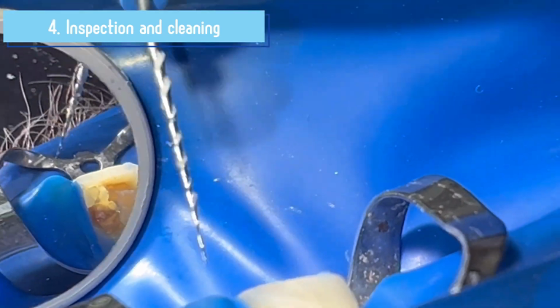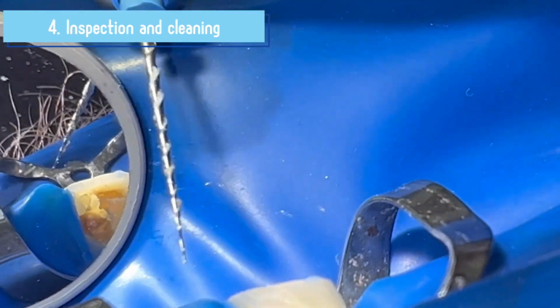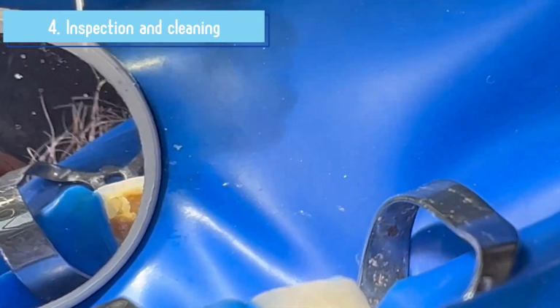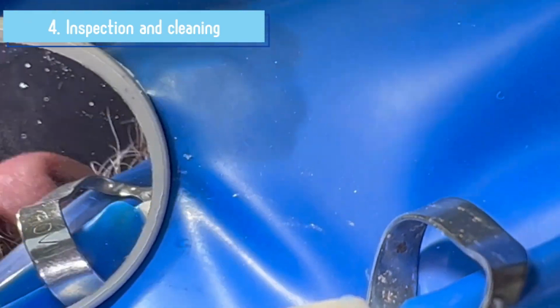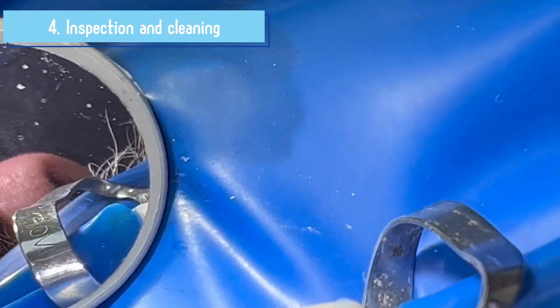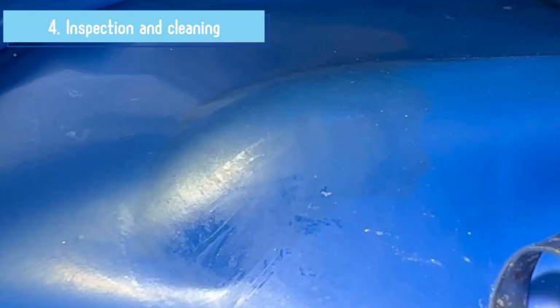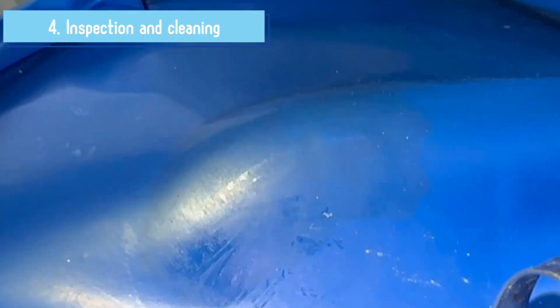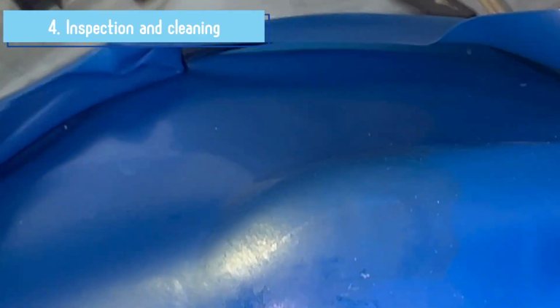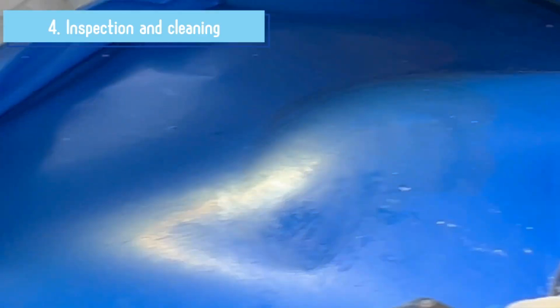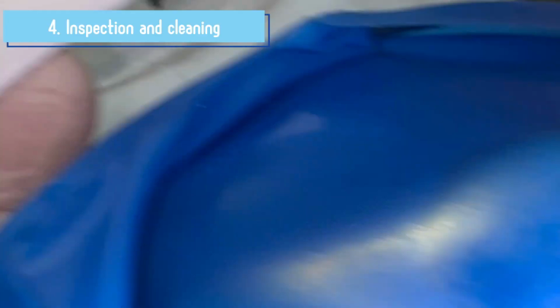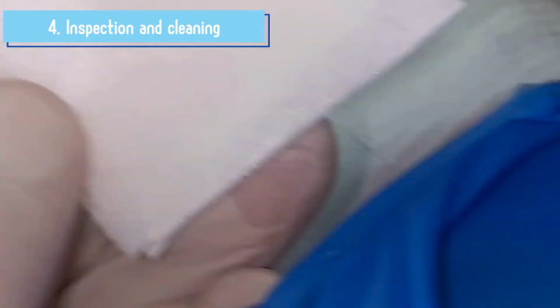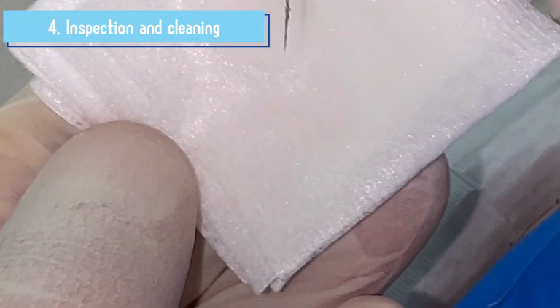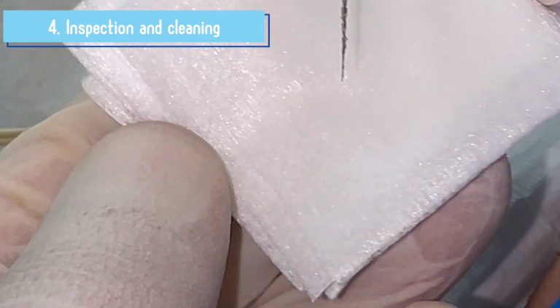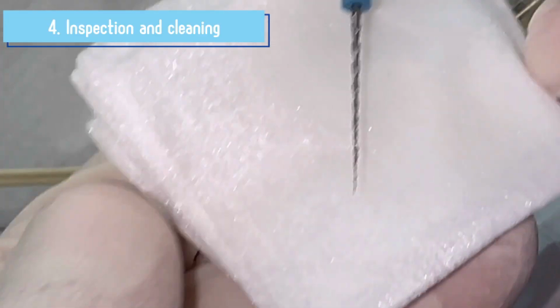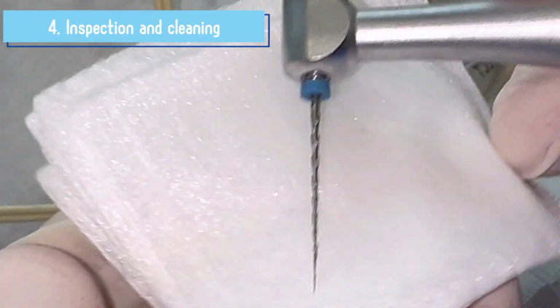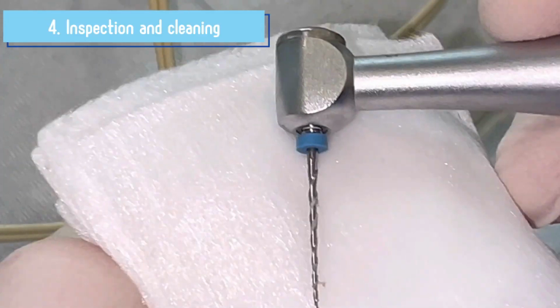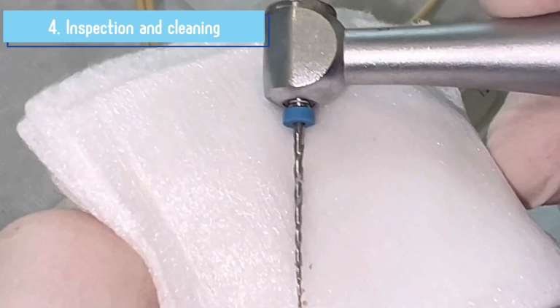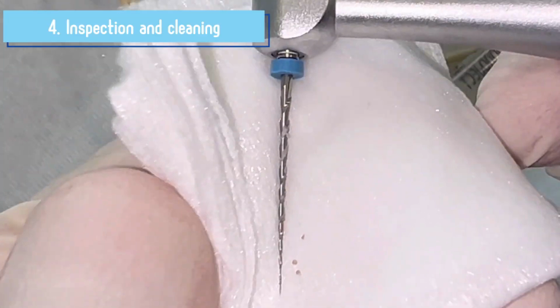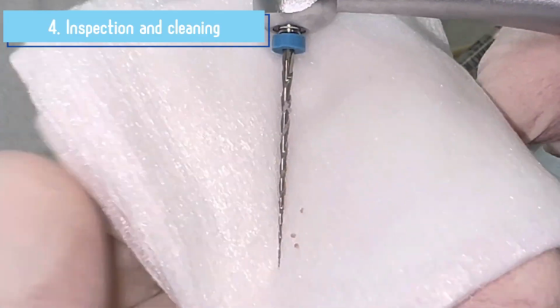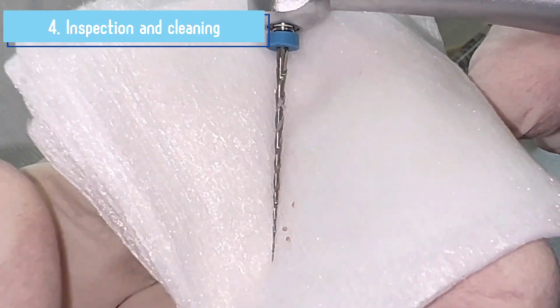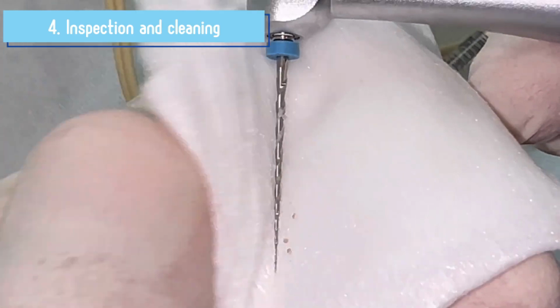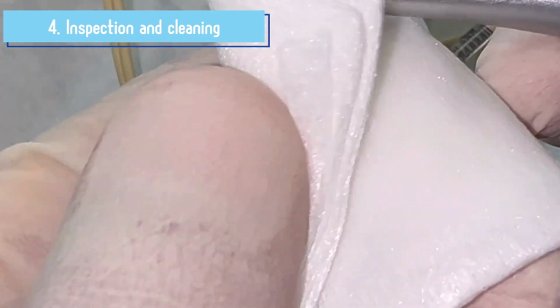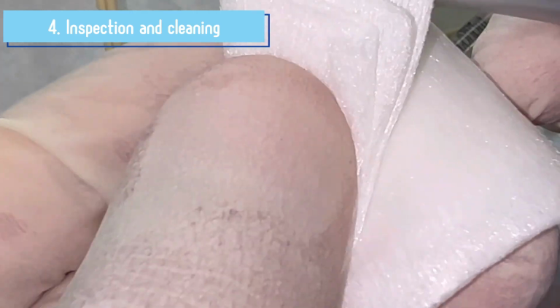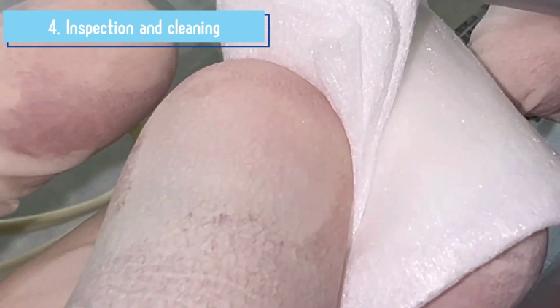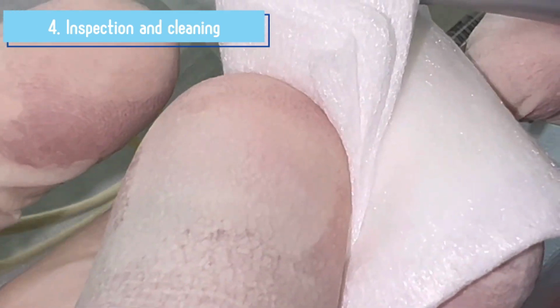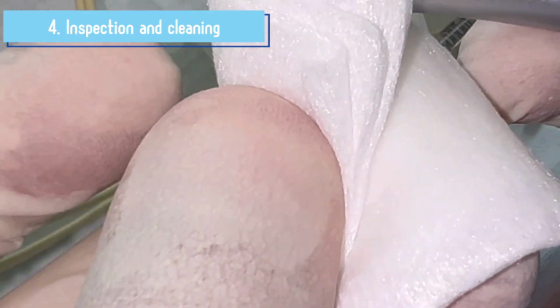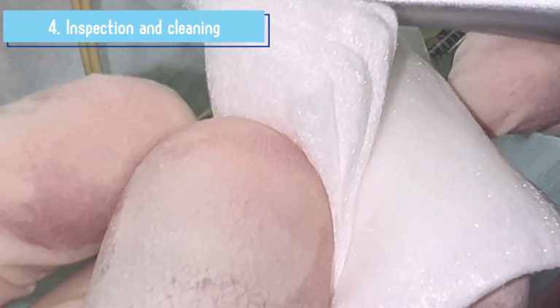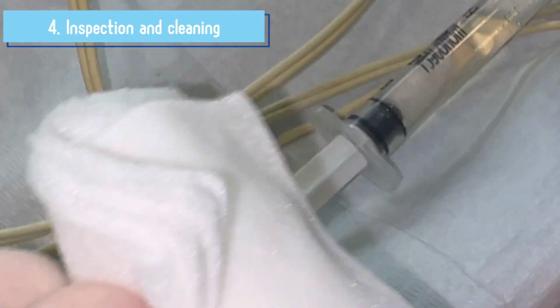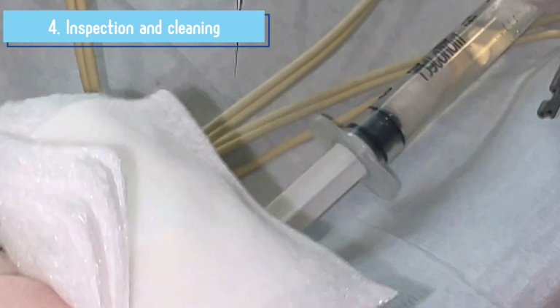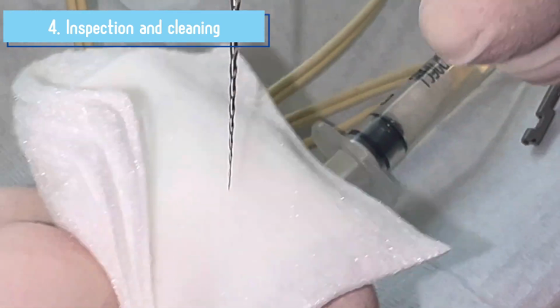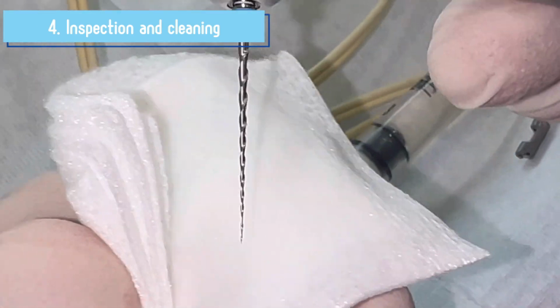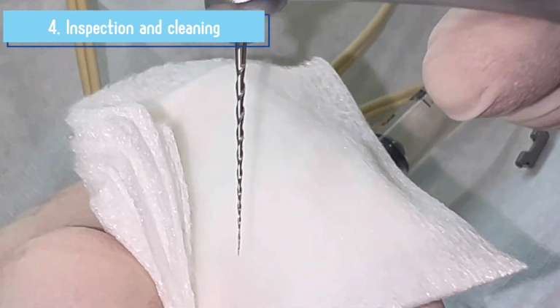After each use it is important to check the files and clean the dentin debris to avoid a cyclic fracture.